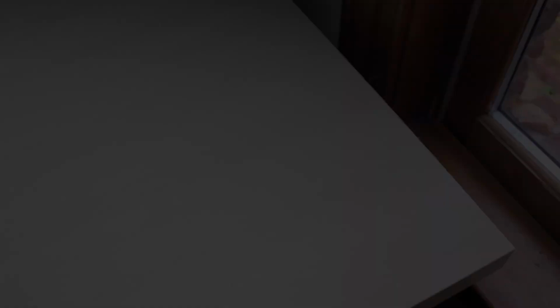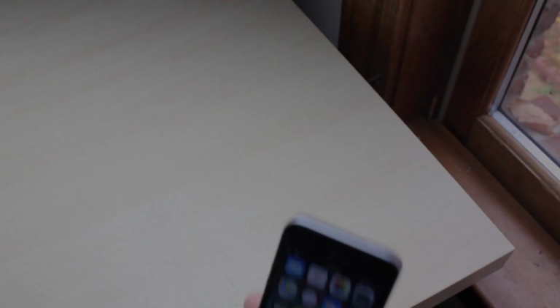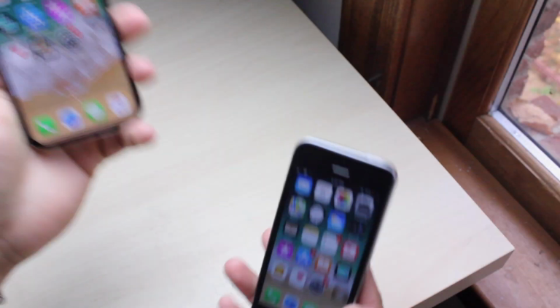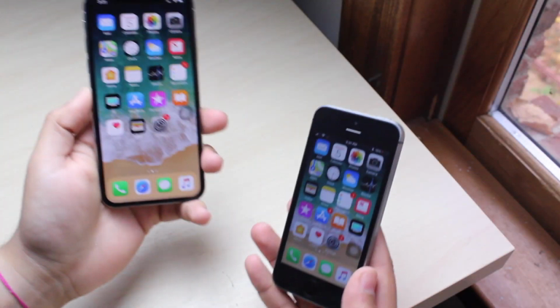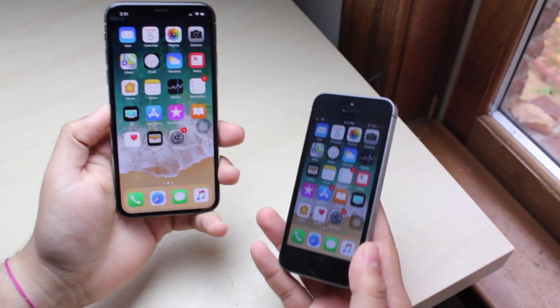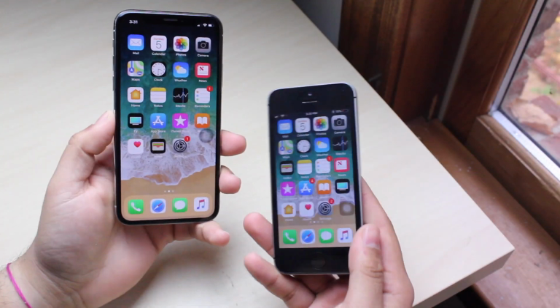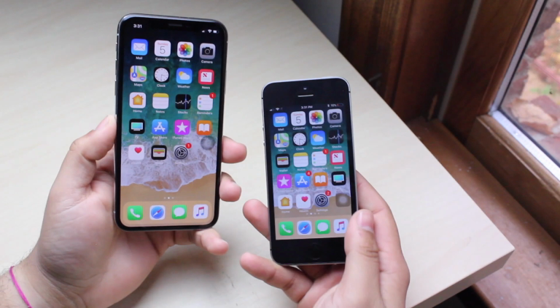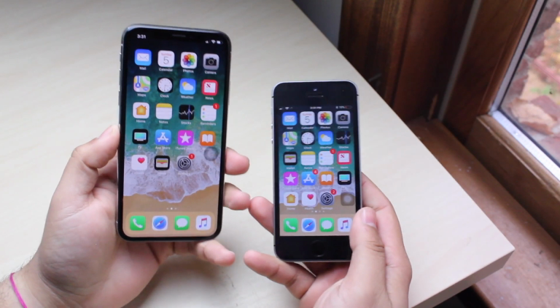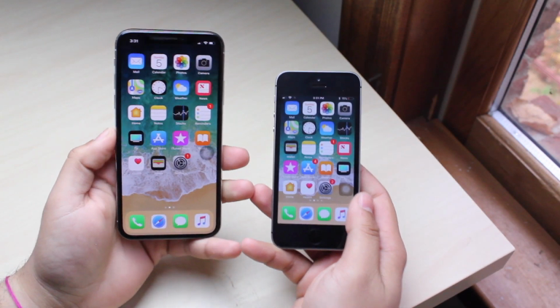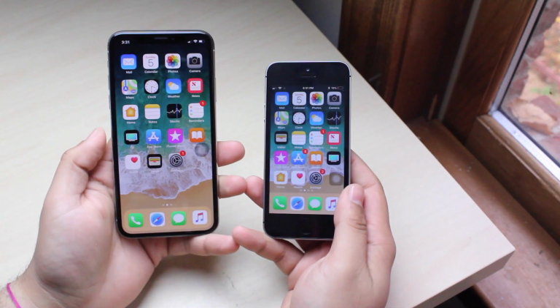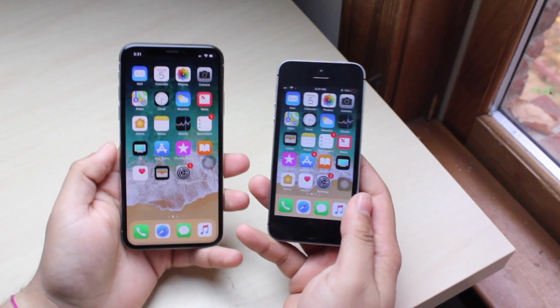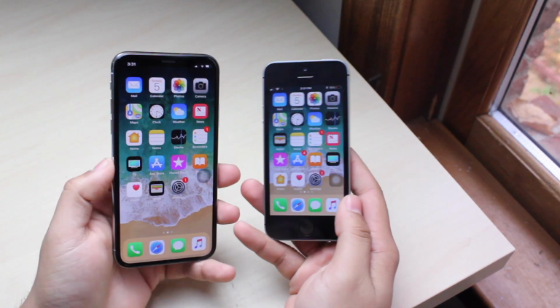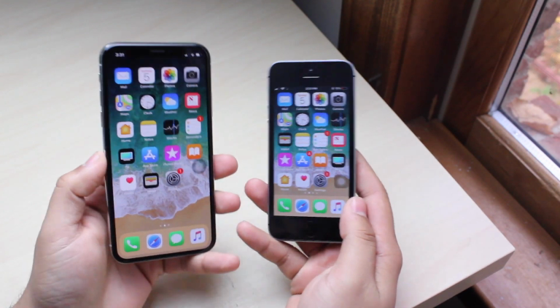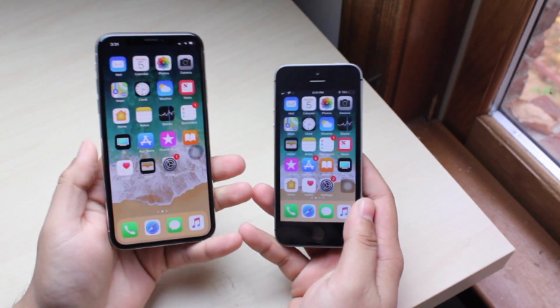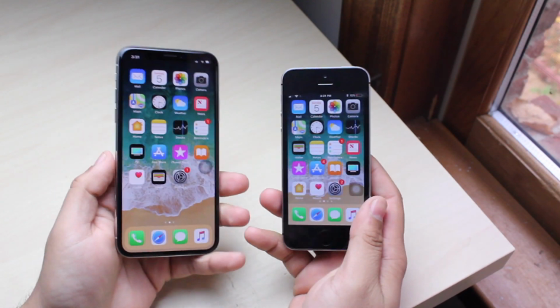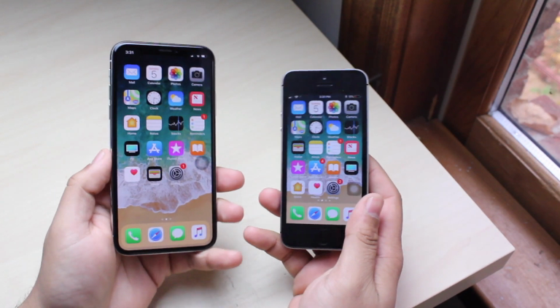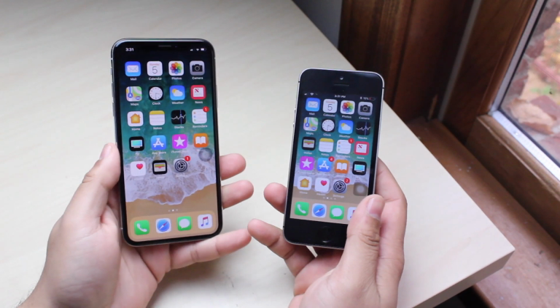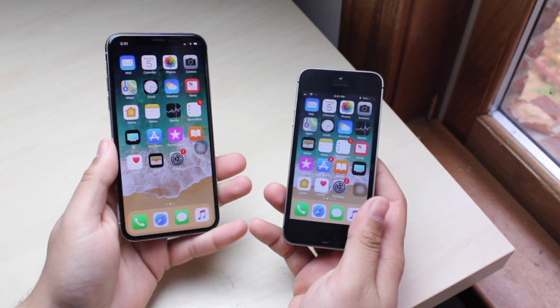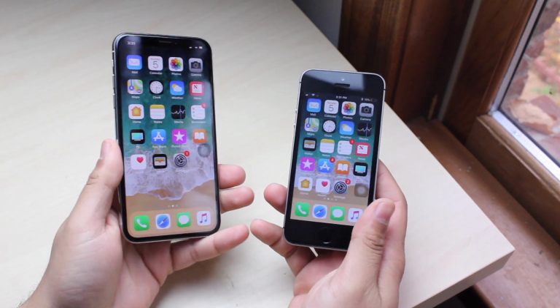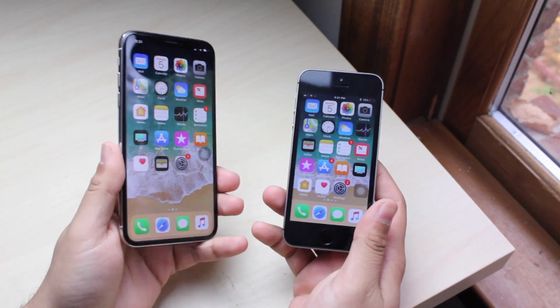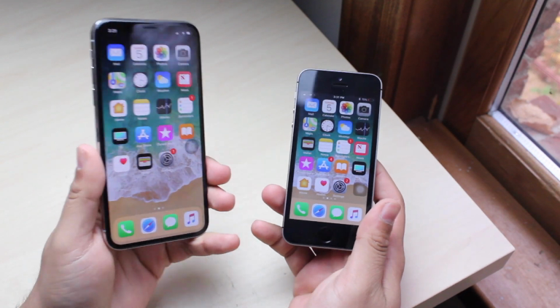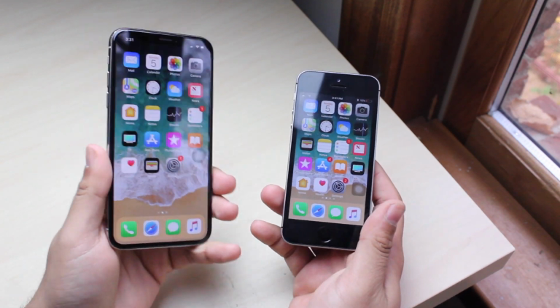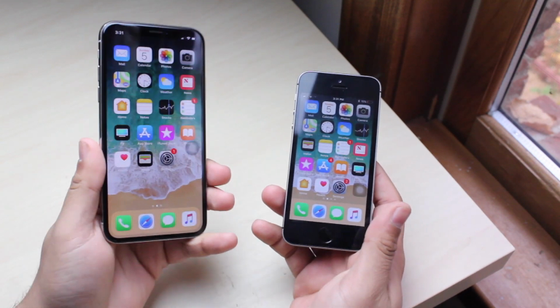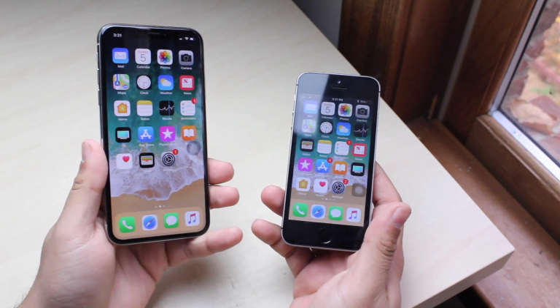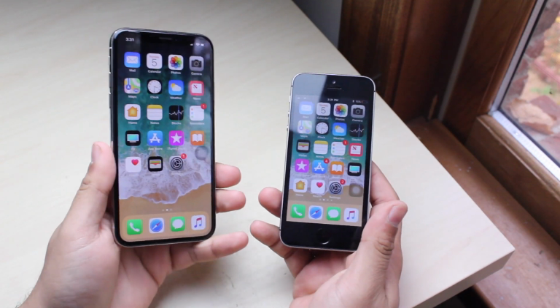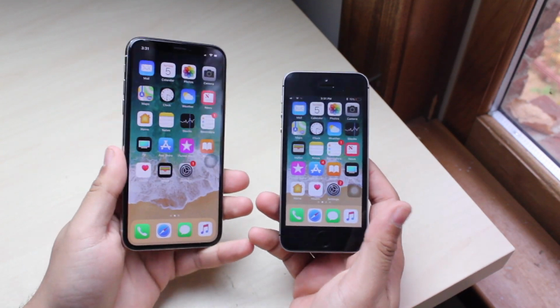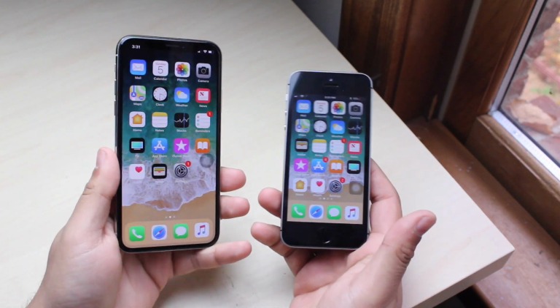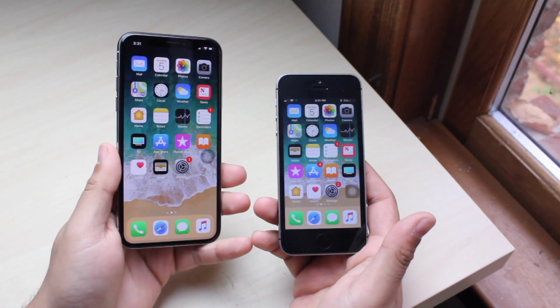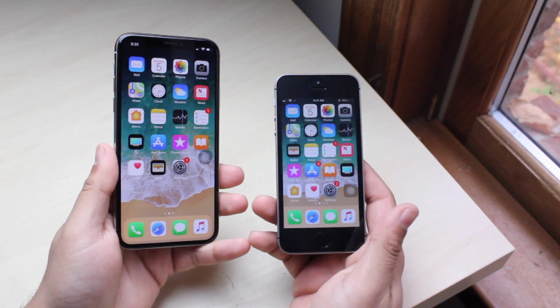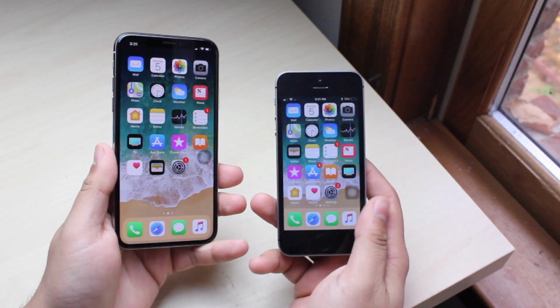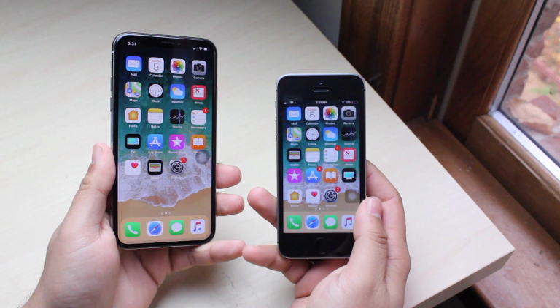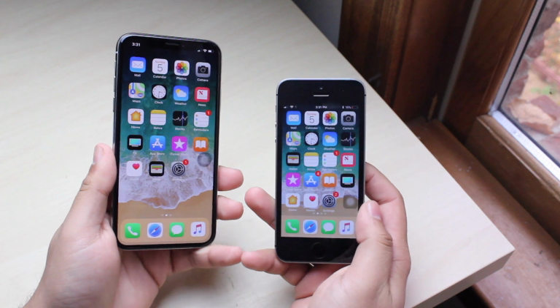Hey everyone, what's going on? I'm gonna do a quick comparison between the iPhone X and the iPhone SE.